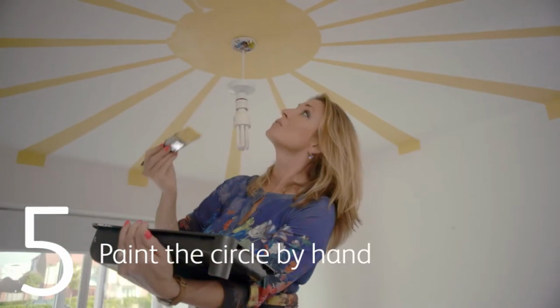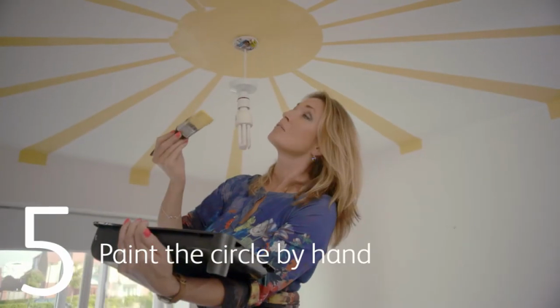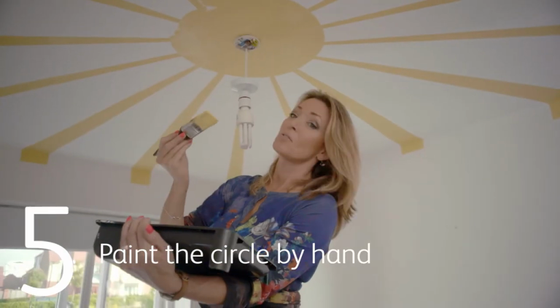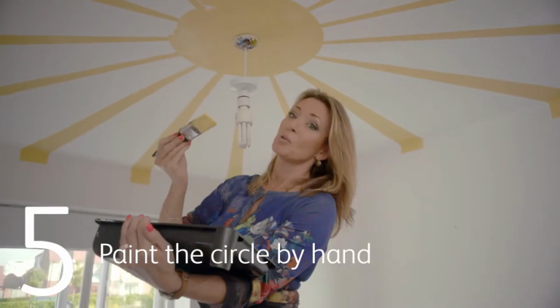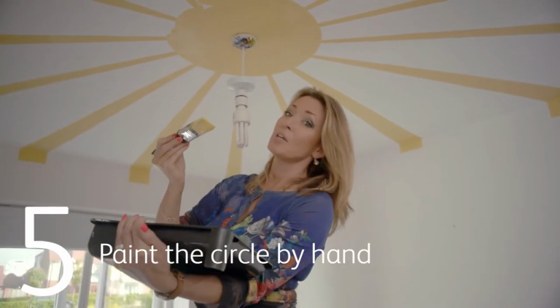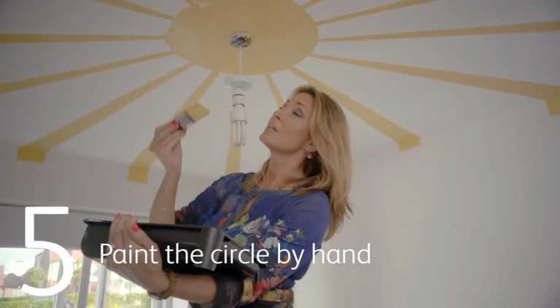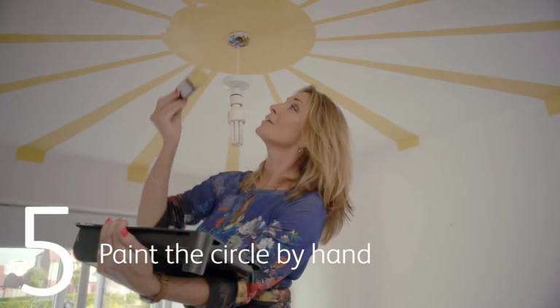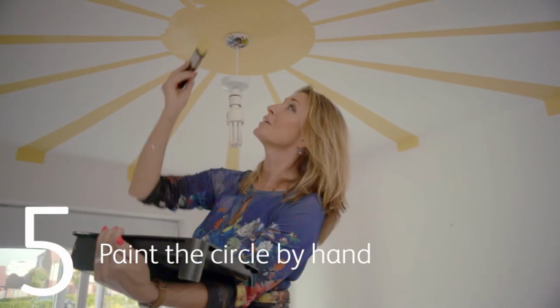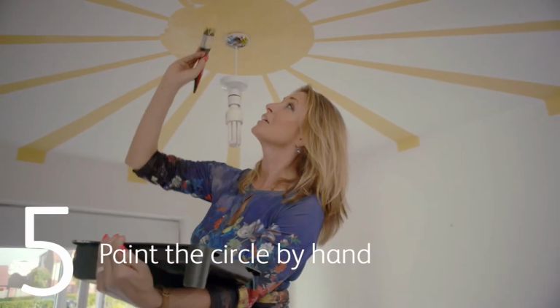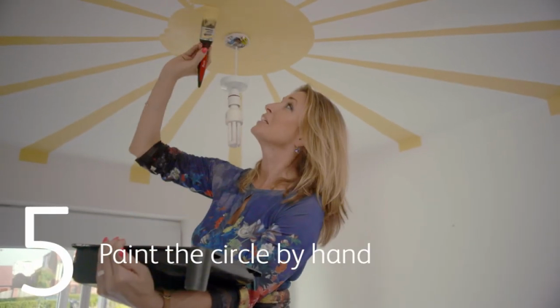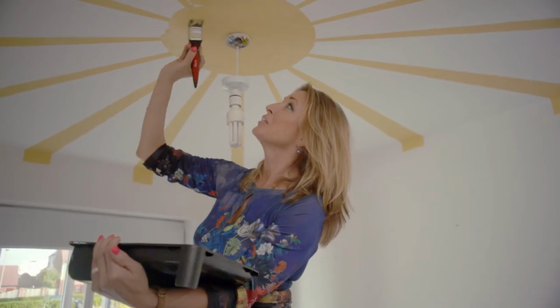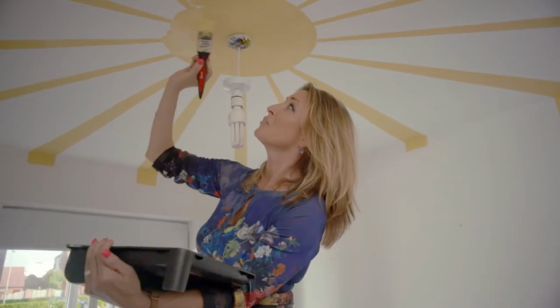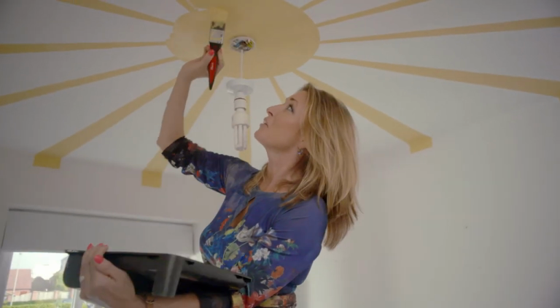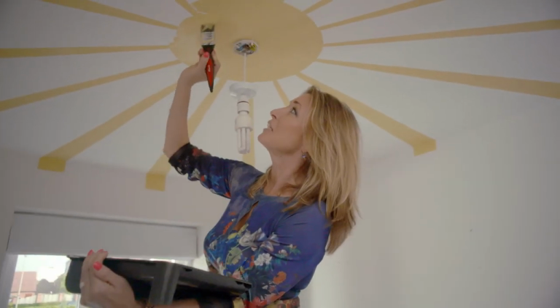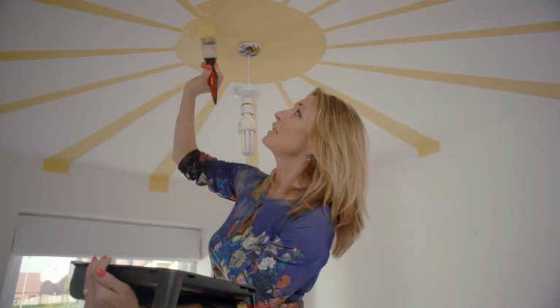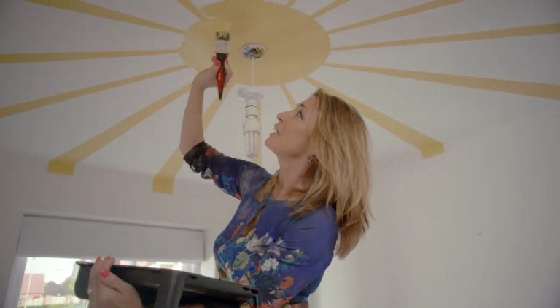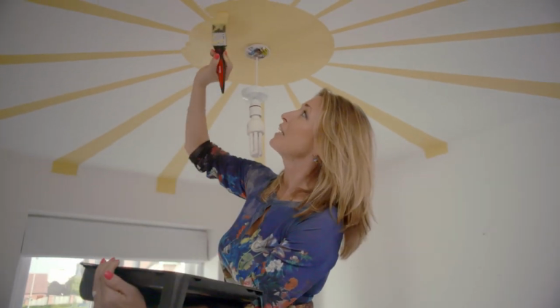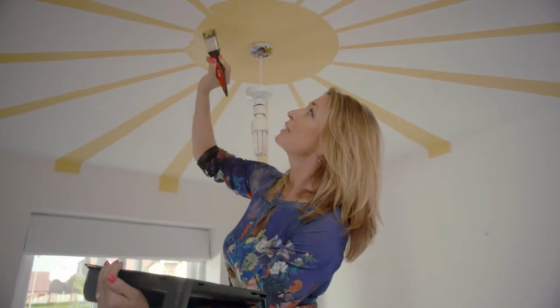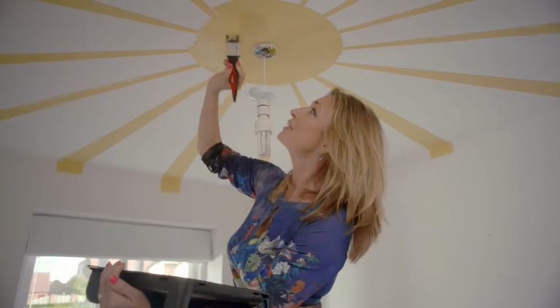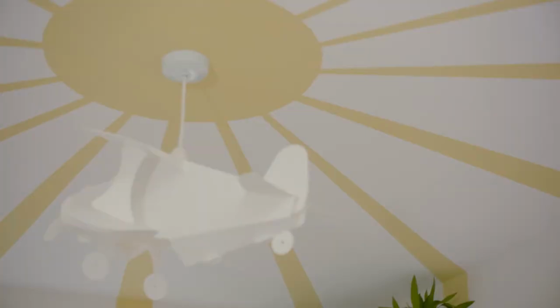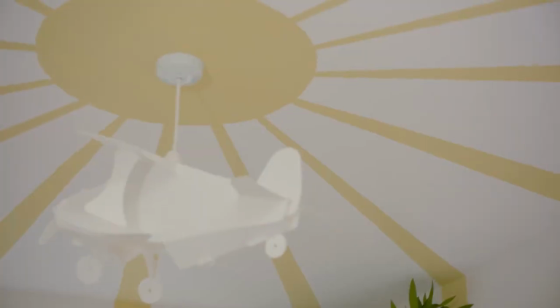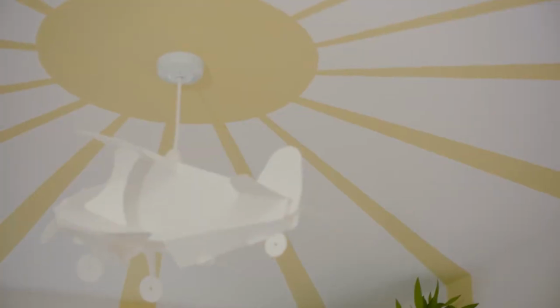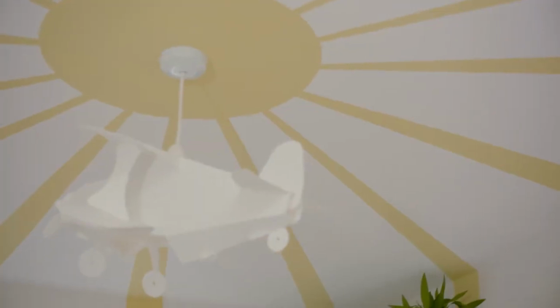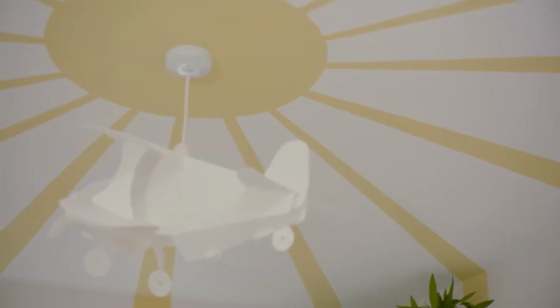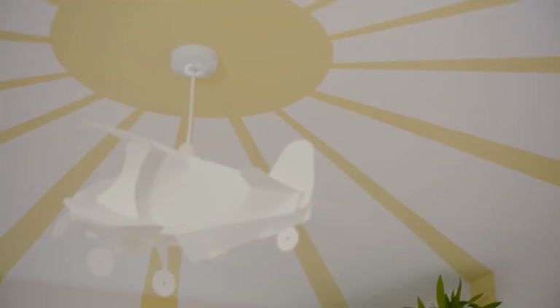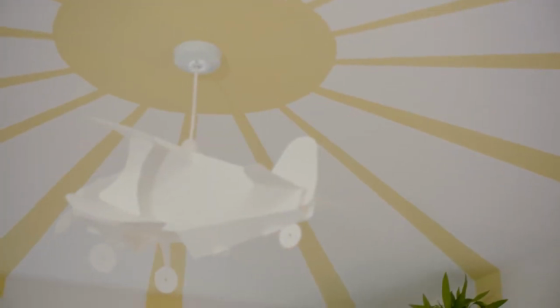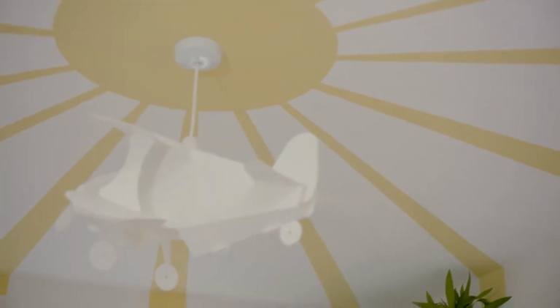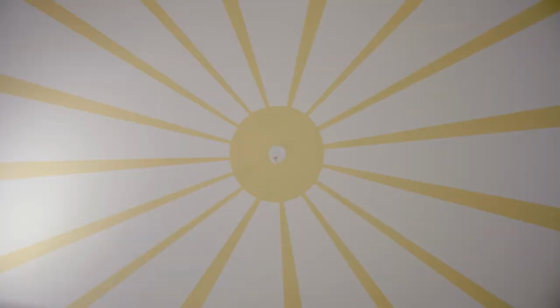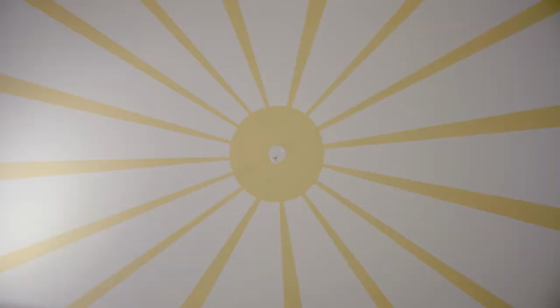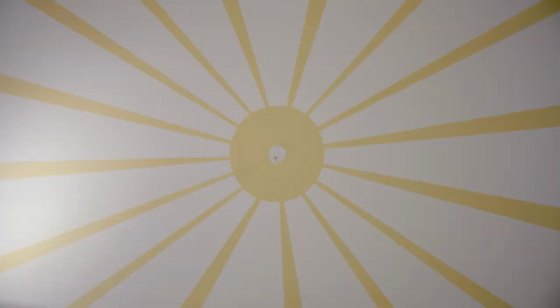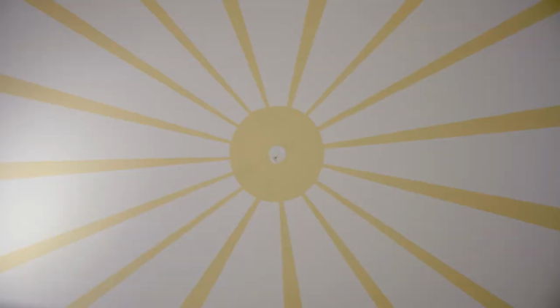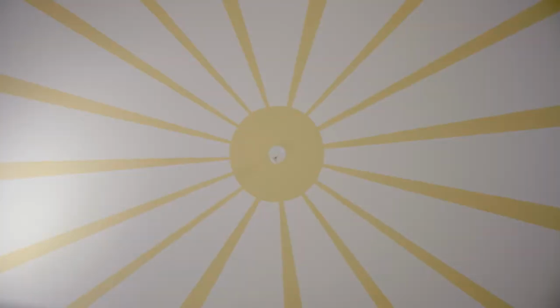Final bit — very nearly there — and there we have it: a sunbeam ceiling.